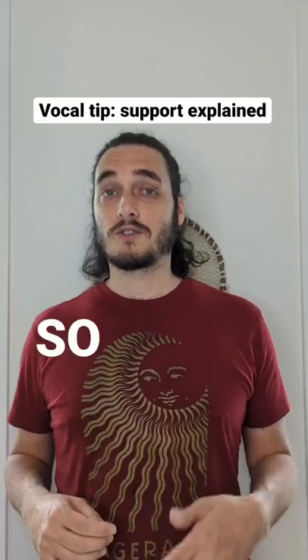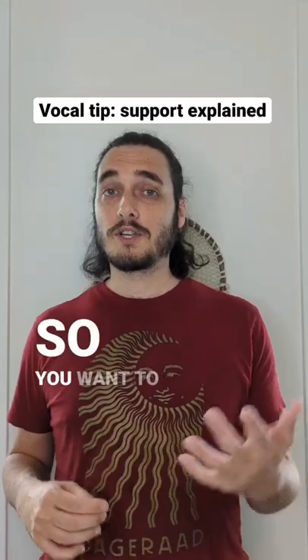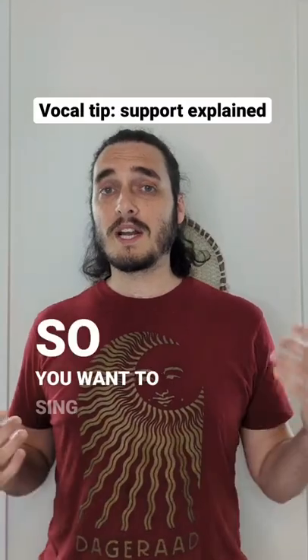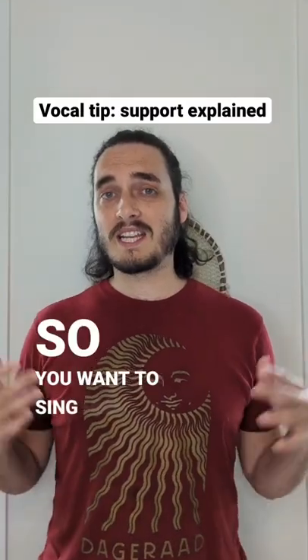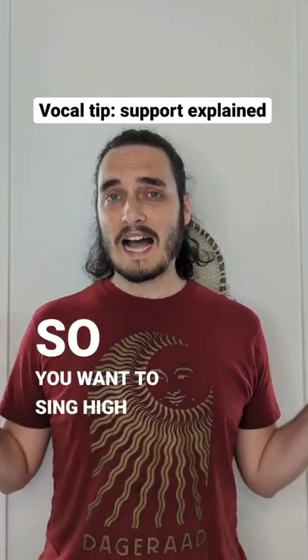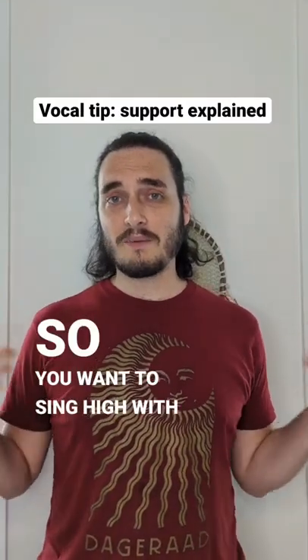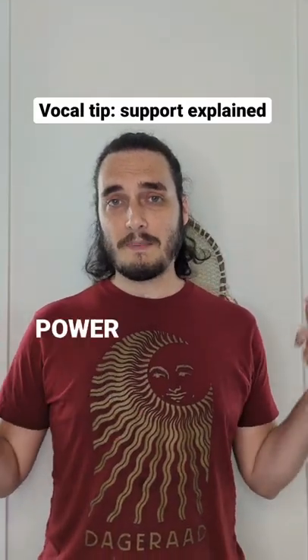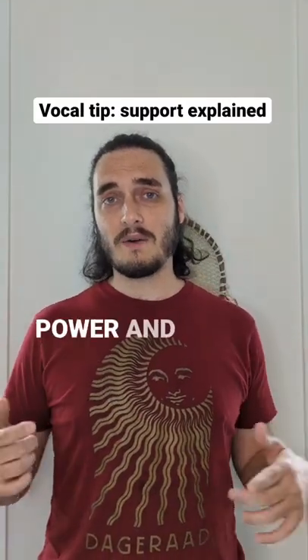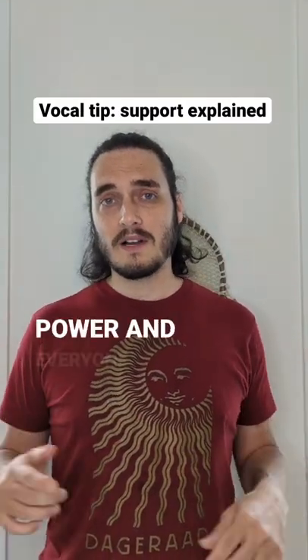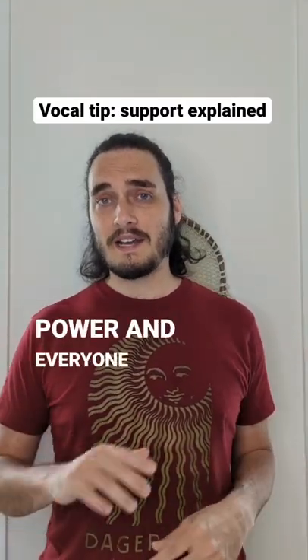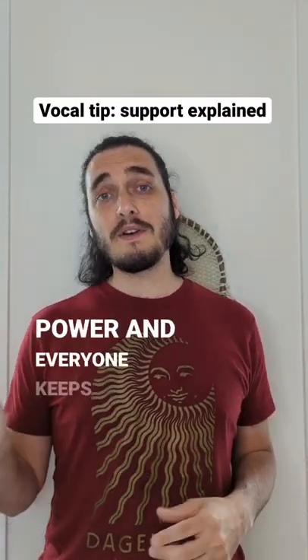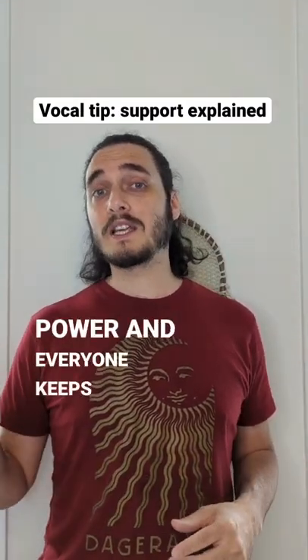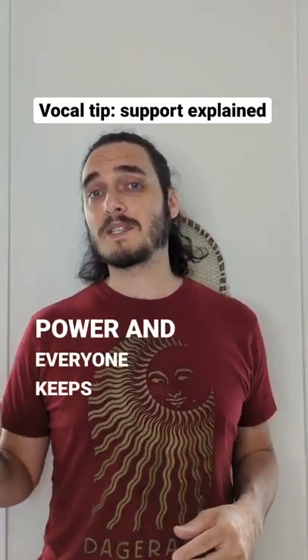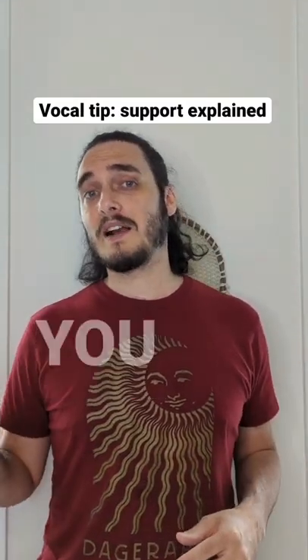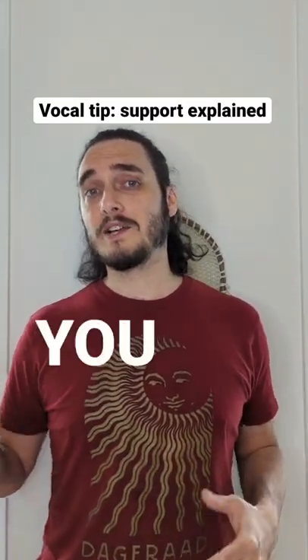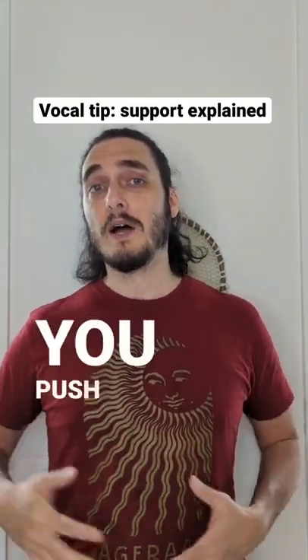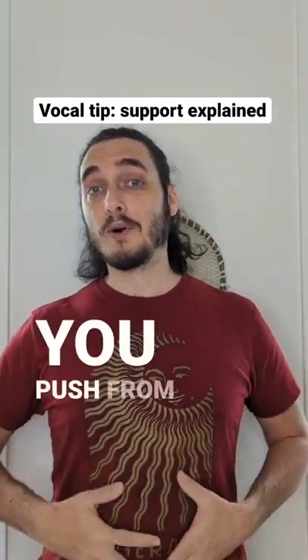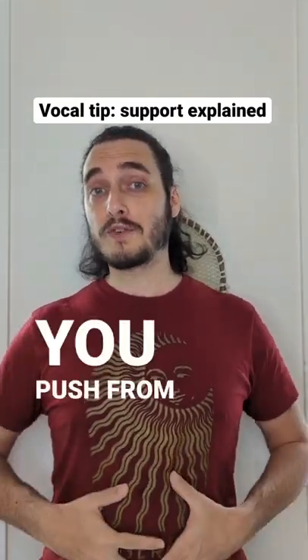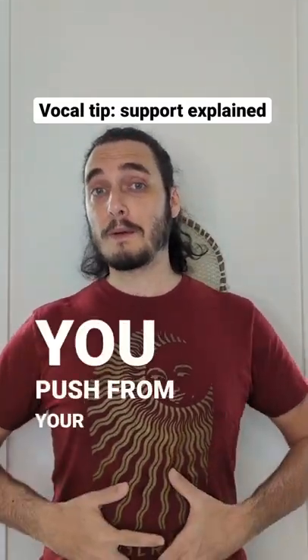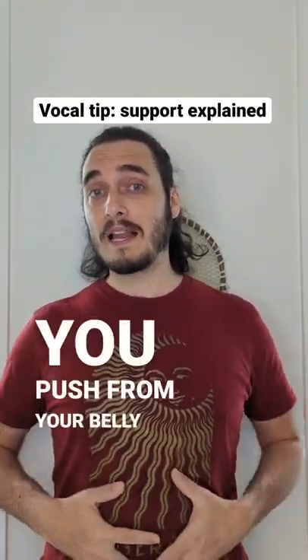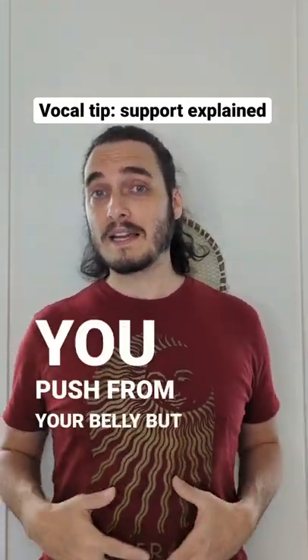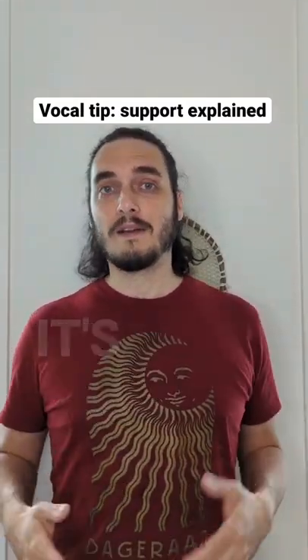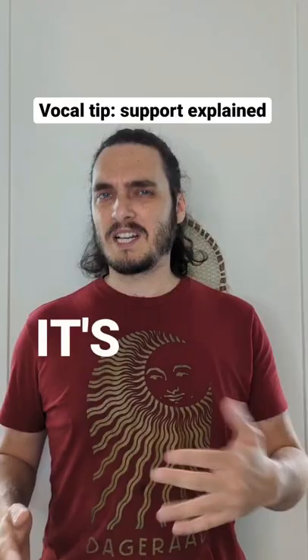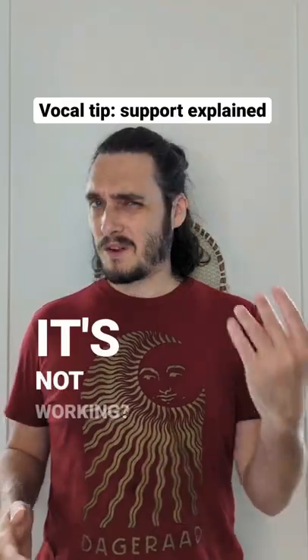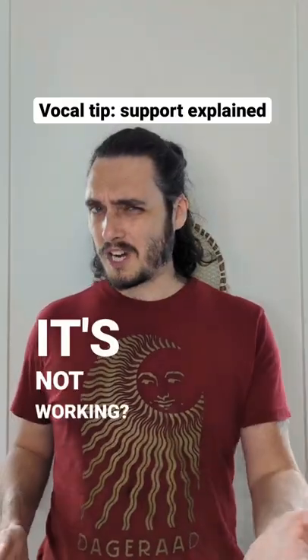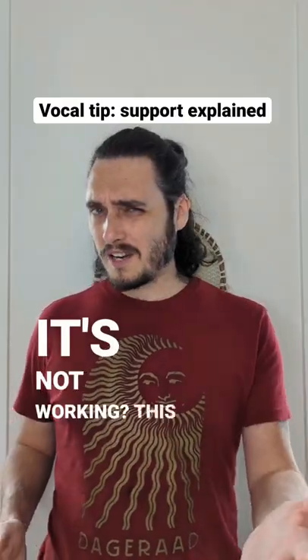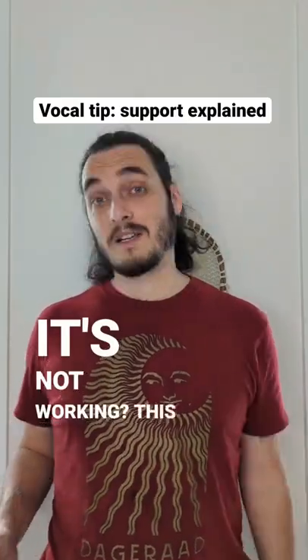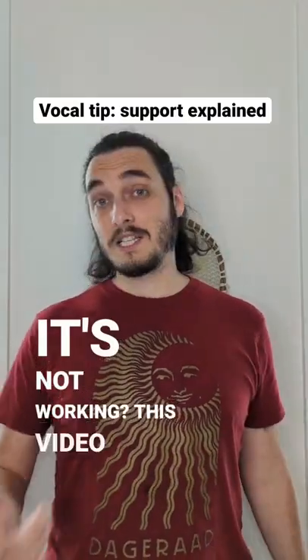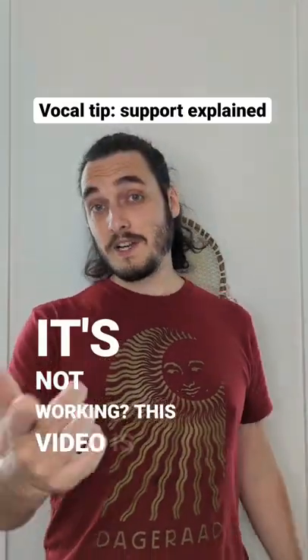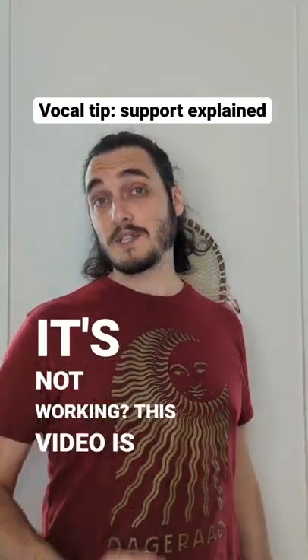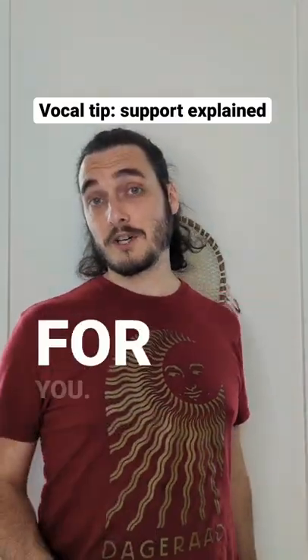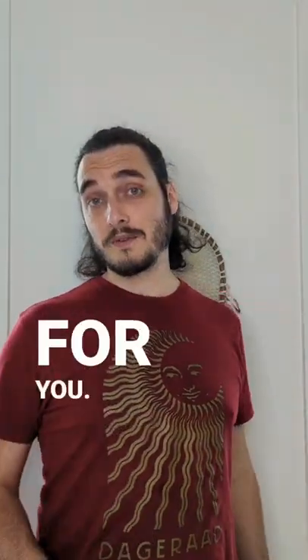So you want to sing high with power and everyone keeps telling you to push from your belly, but it's not working? This video is for you.